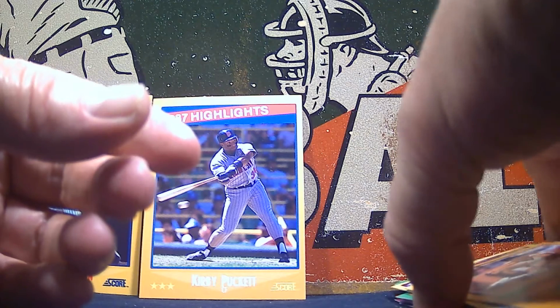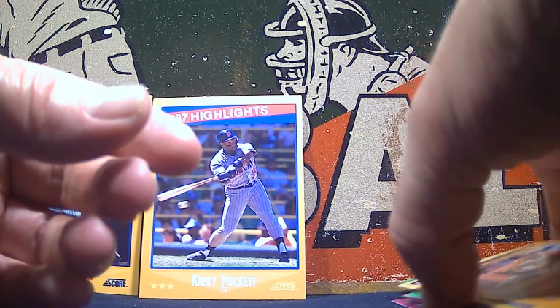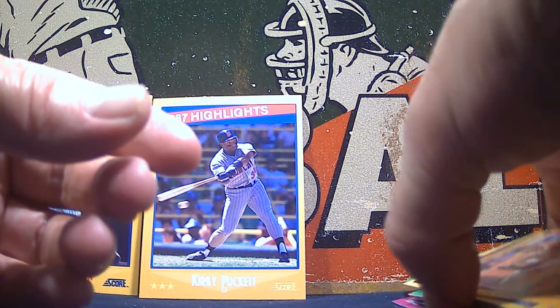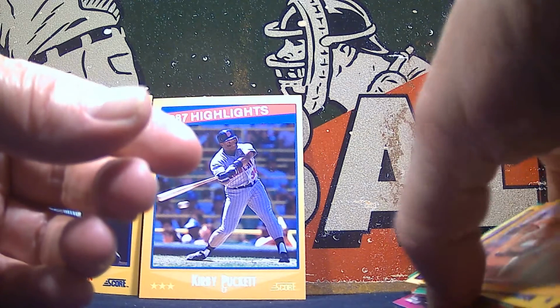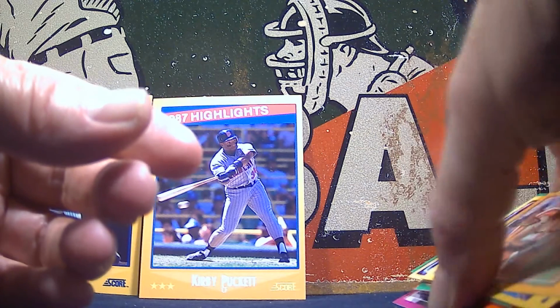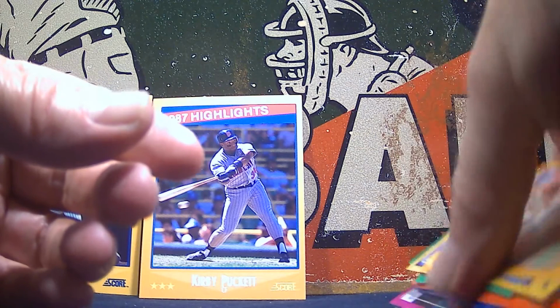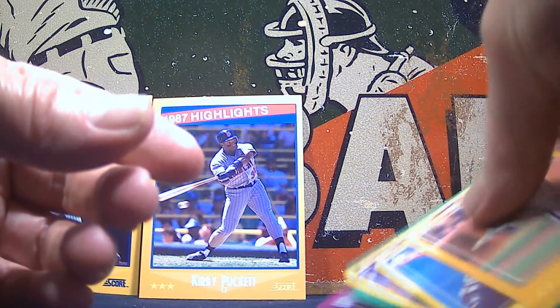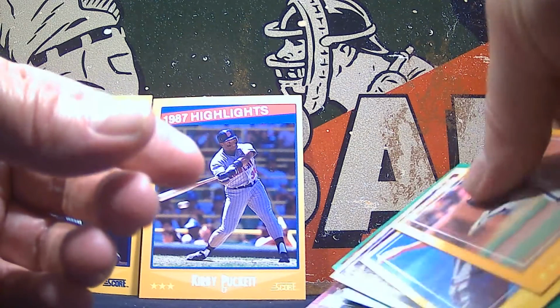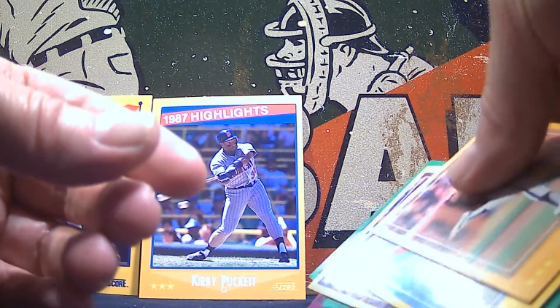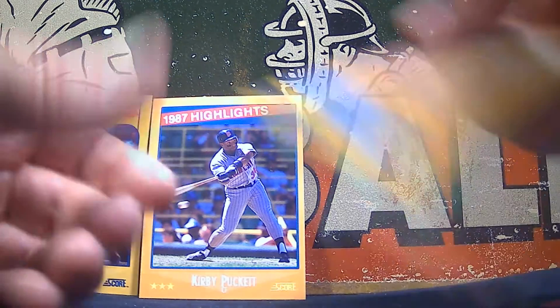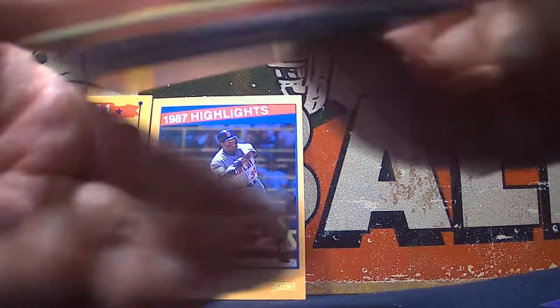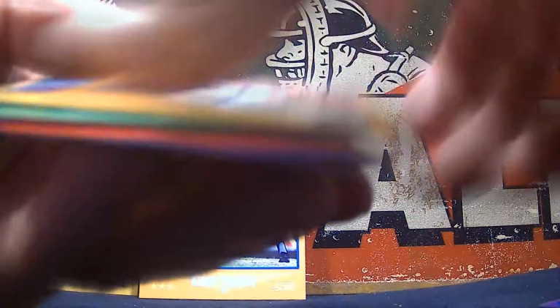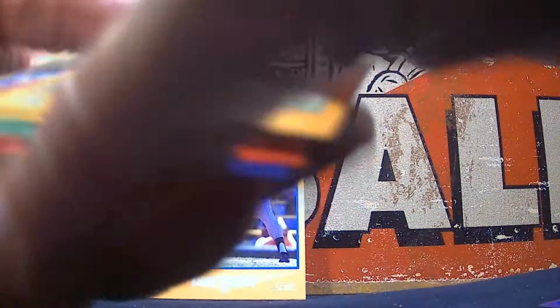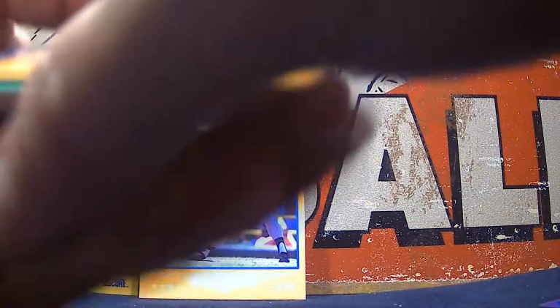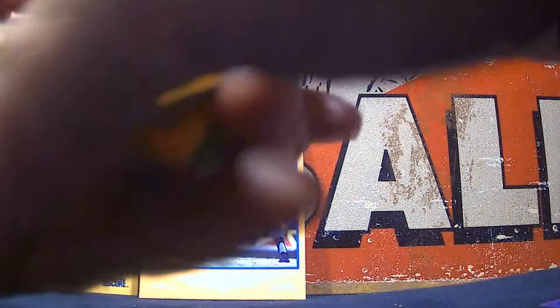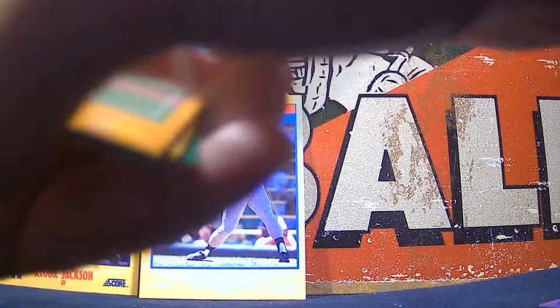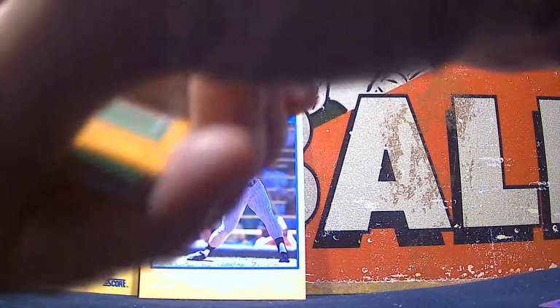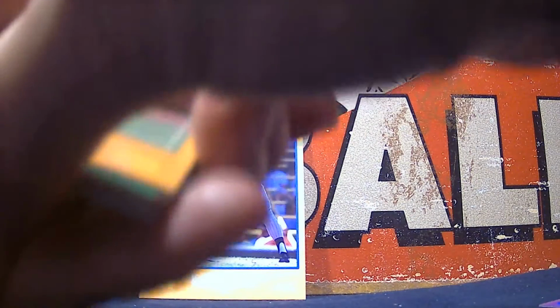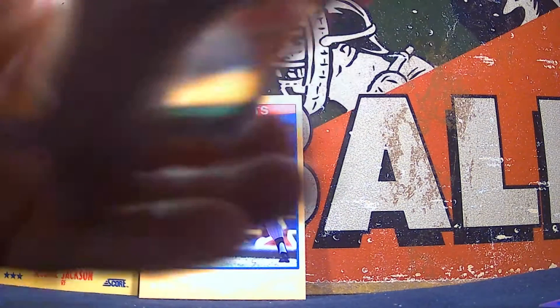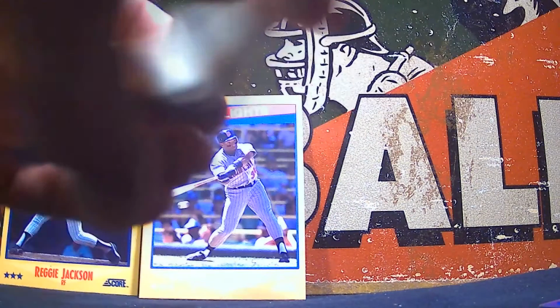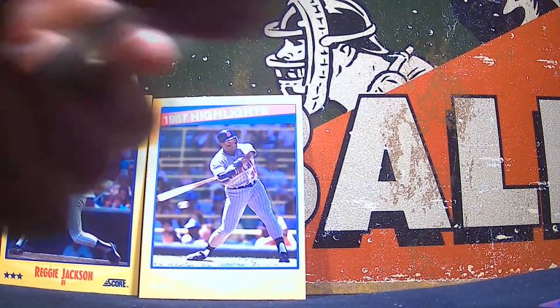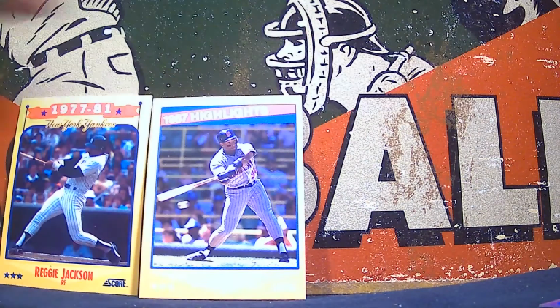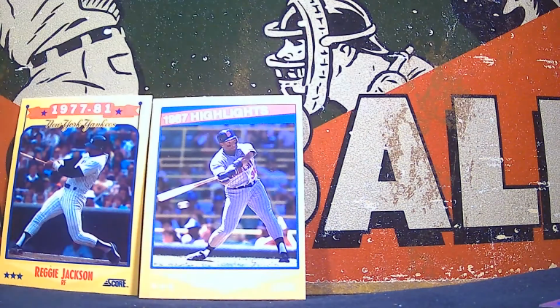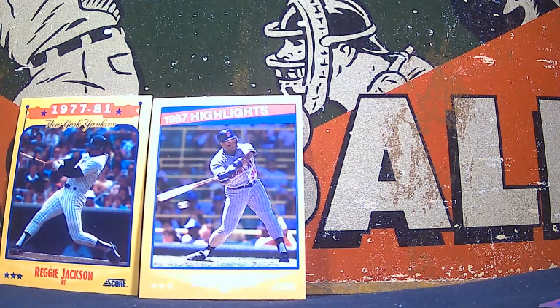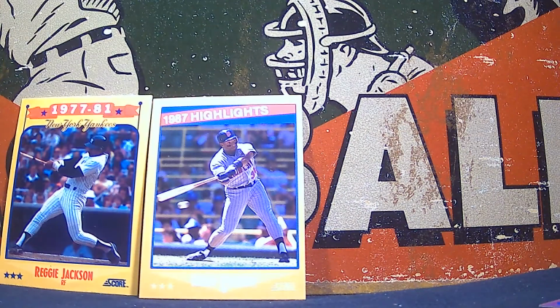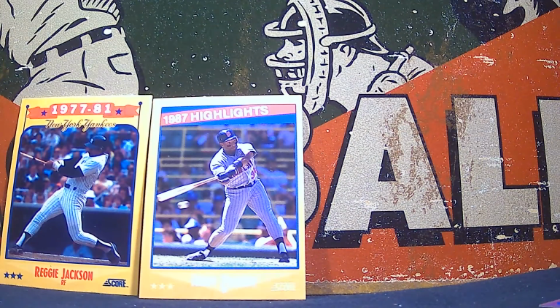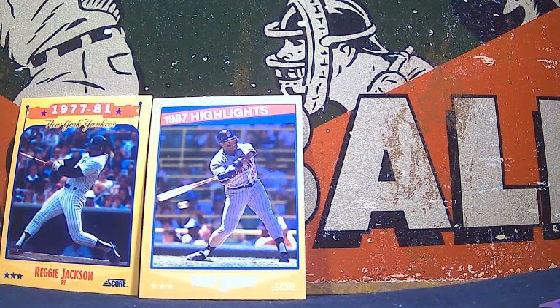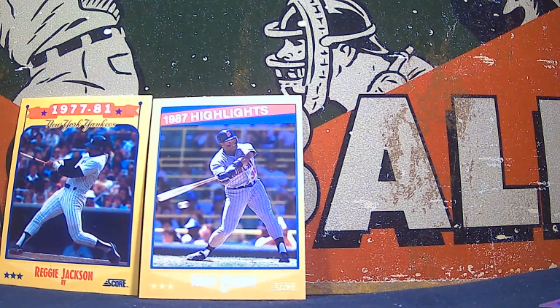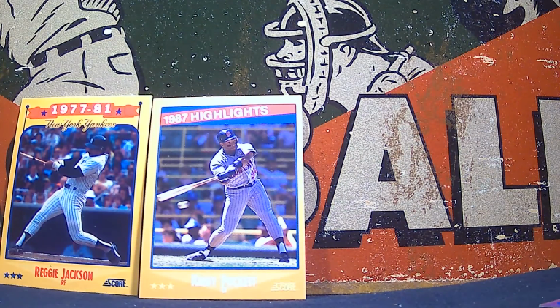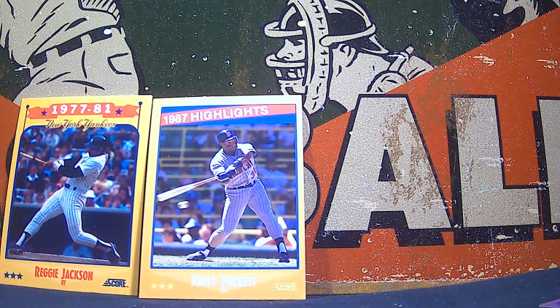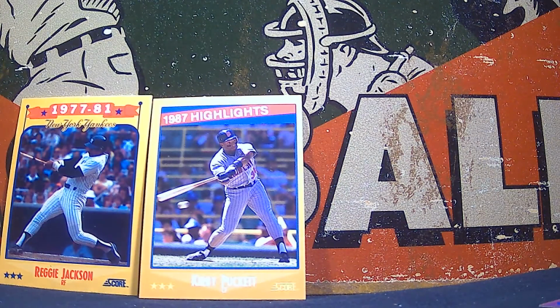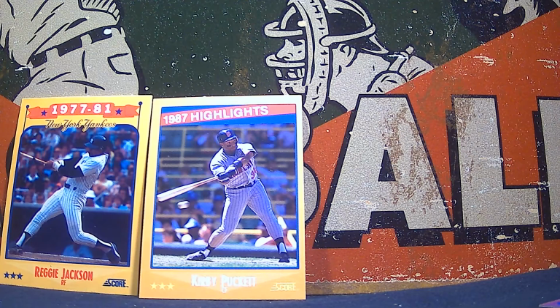Not bad for our first pack — two Hall of Famers make an appearance.